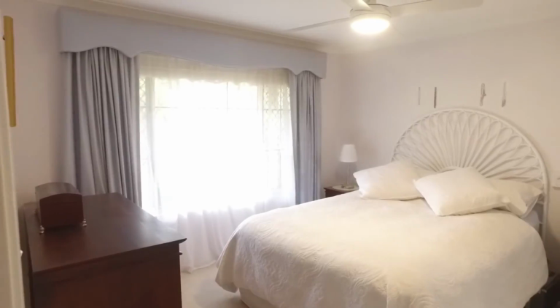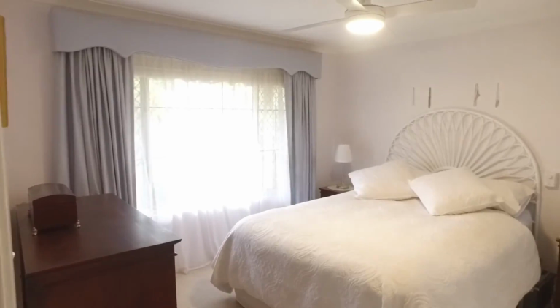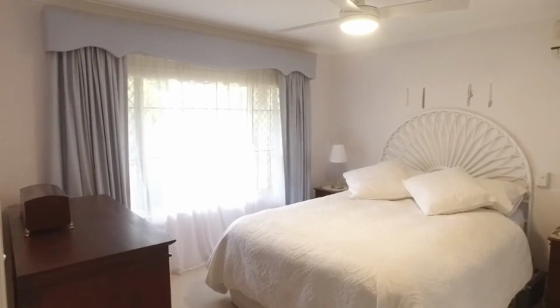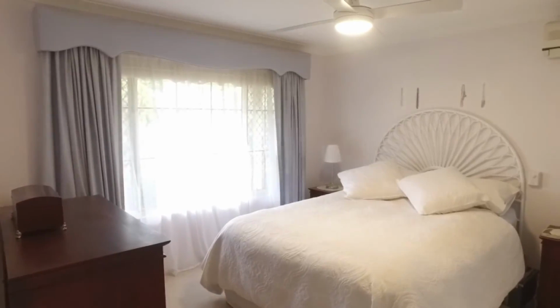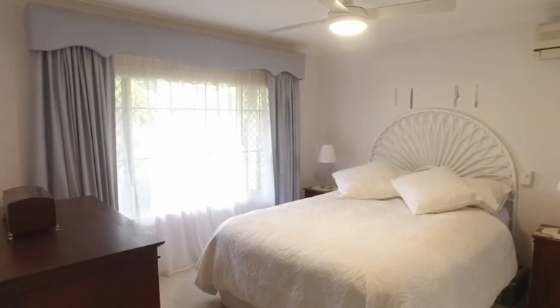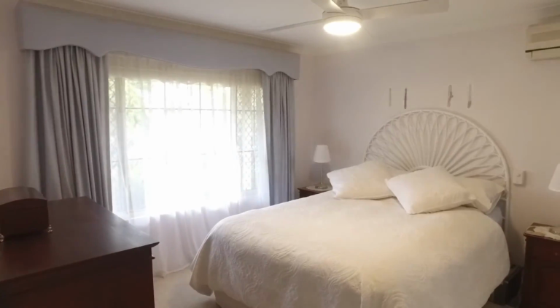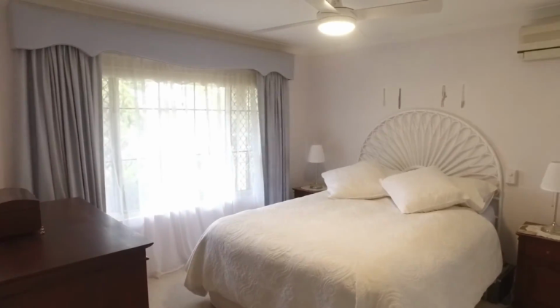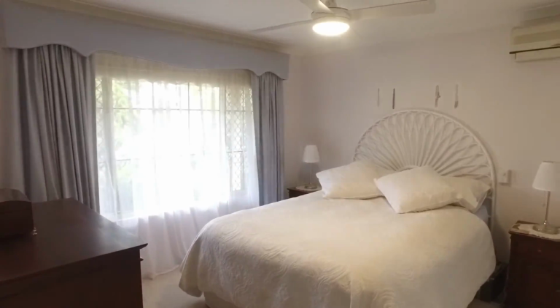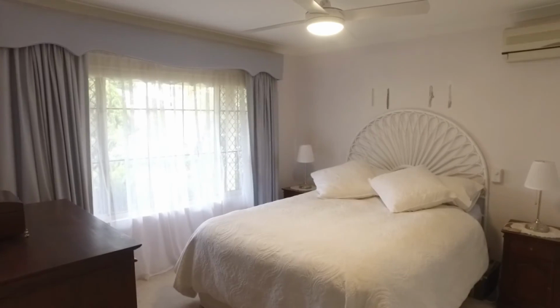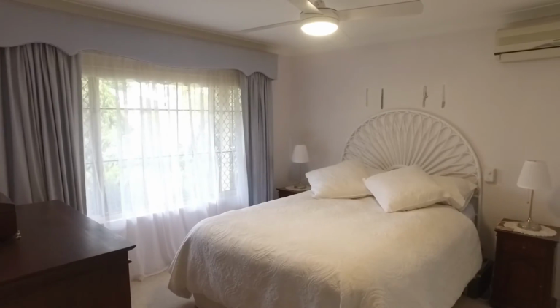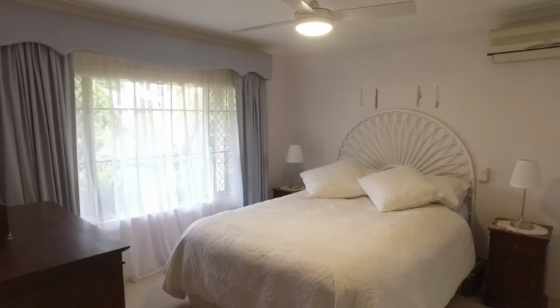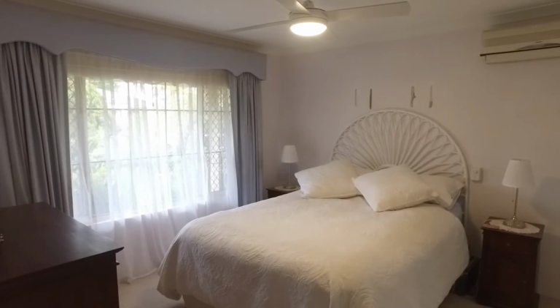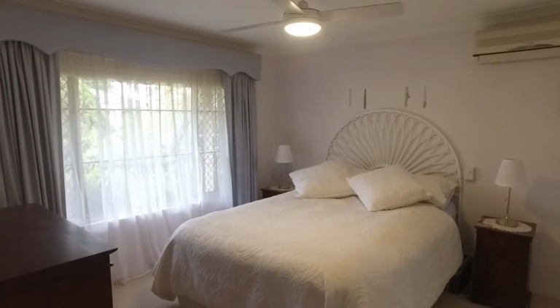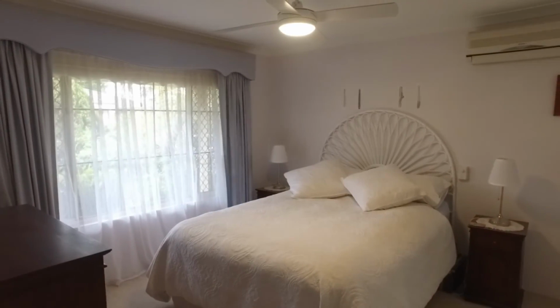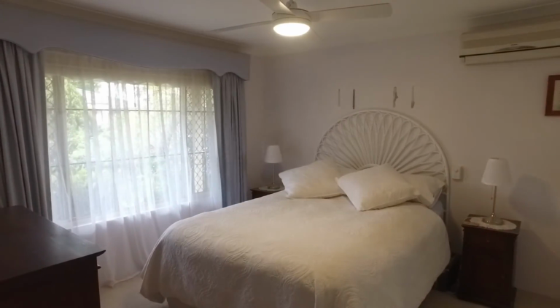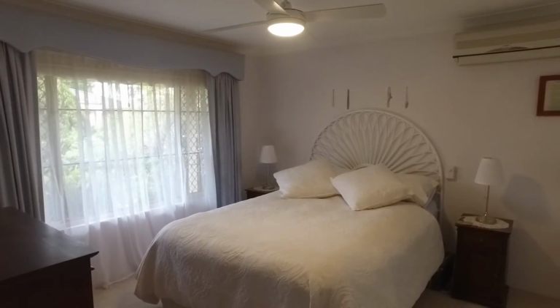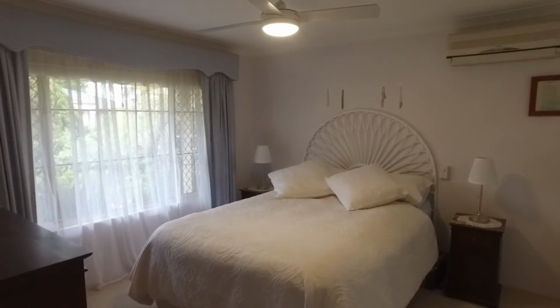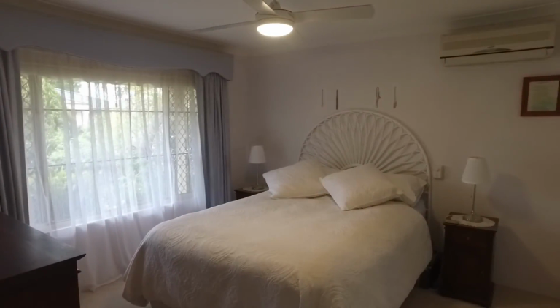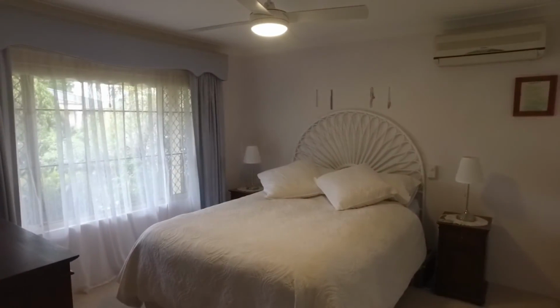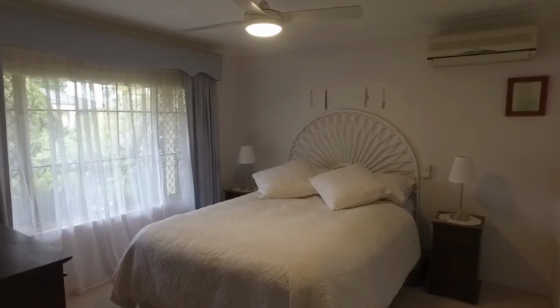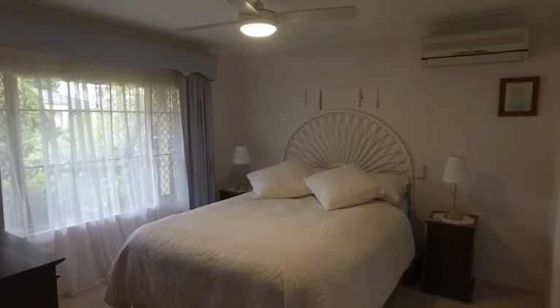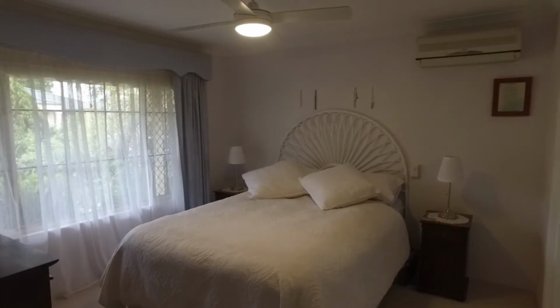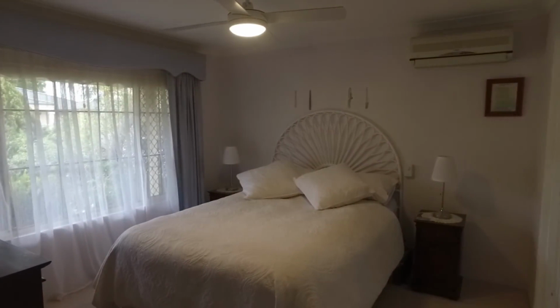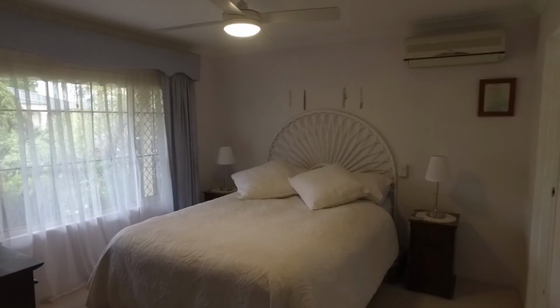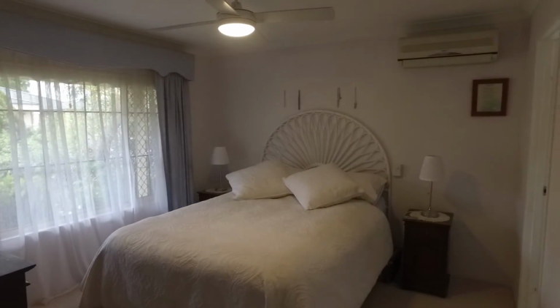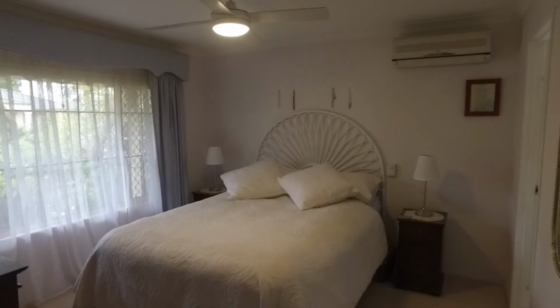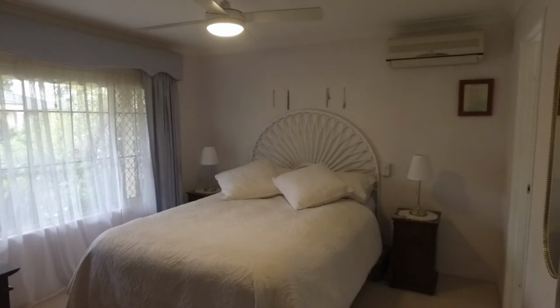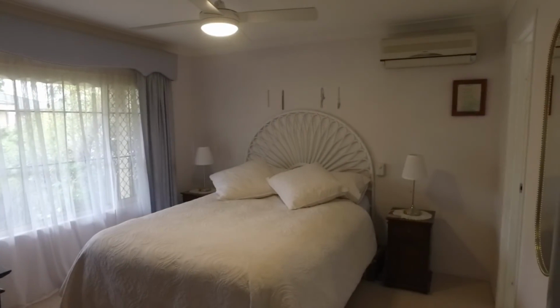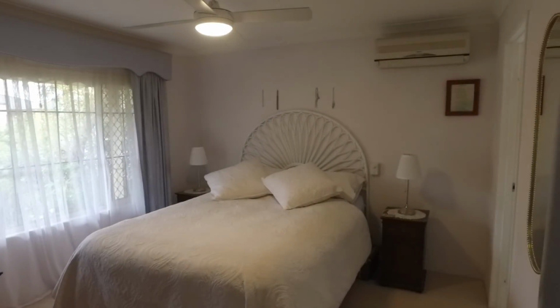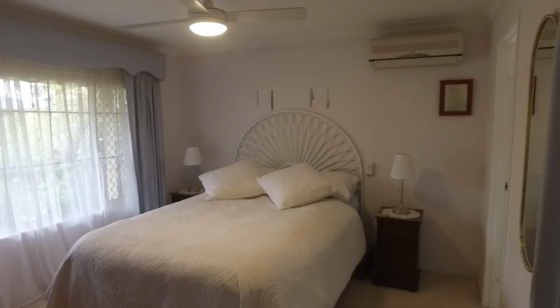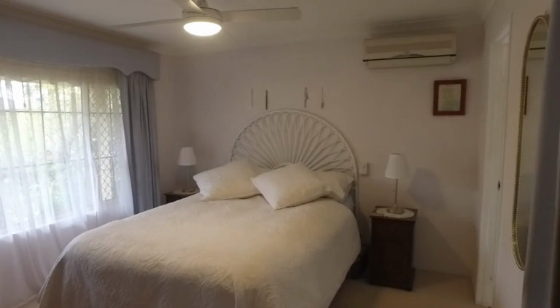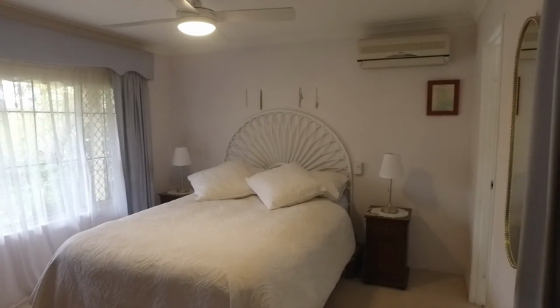The main bedroom features quality window treatments, a brand new ceiling fan, reverse cycle air conditioning and wool carpets.